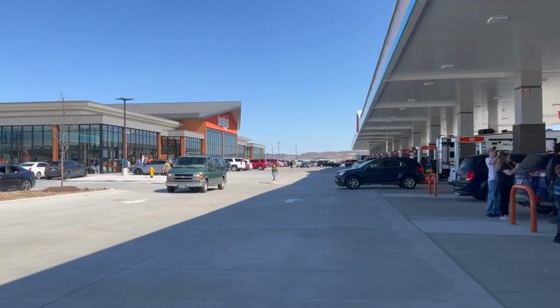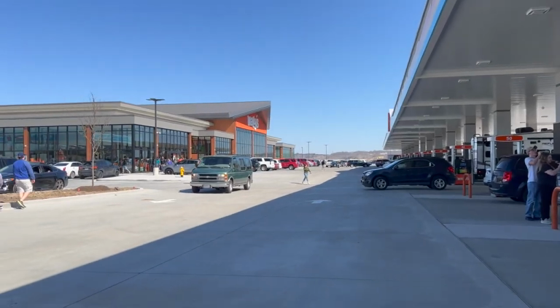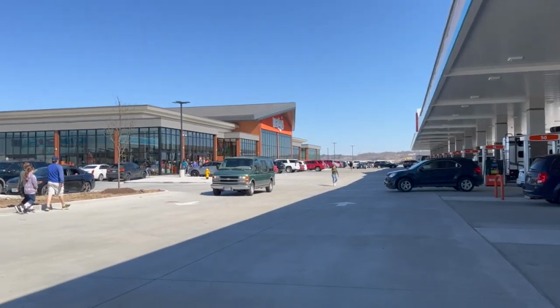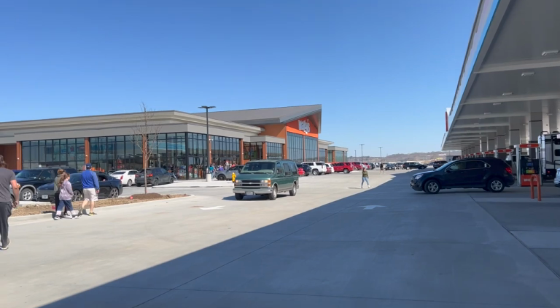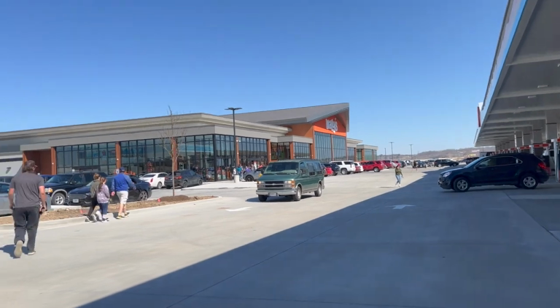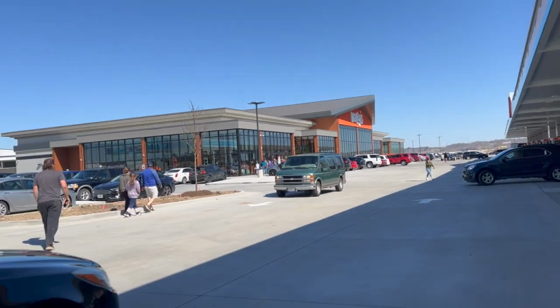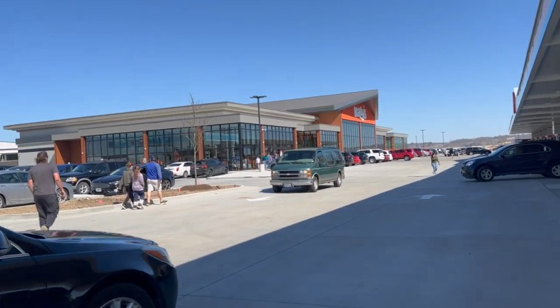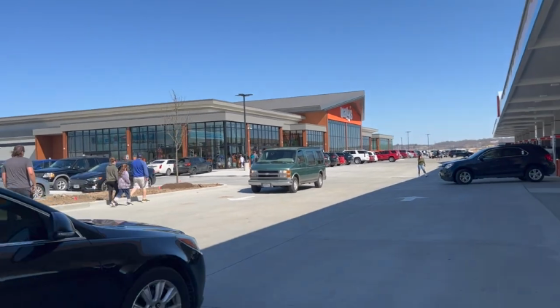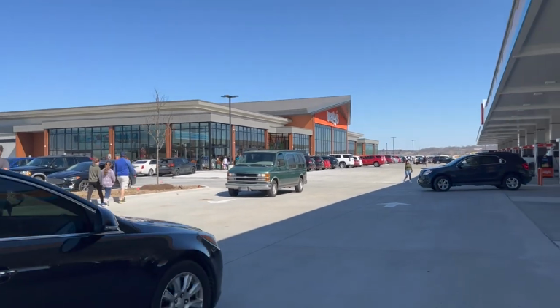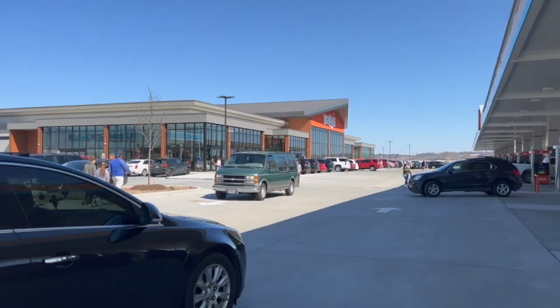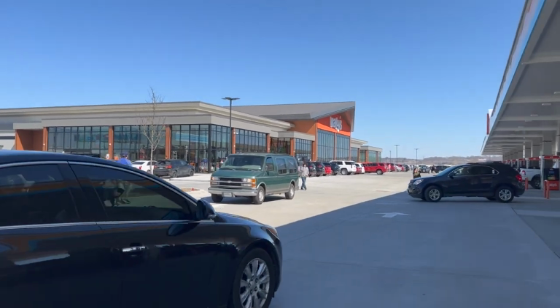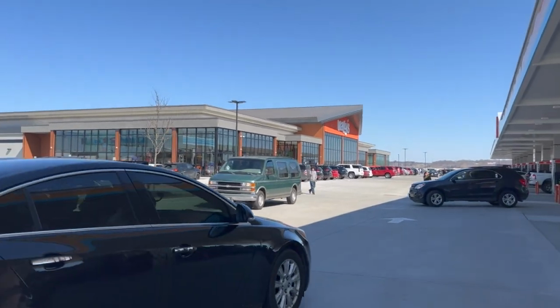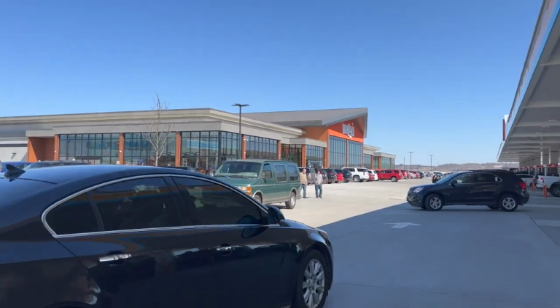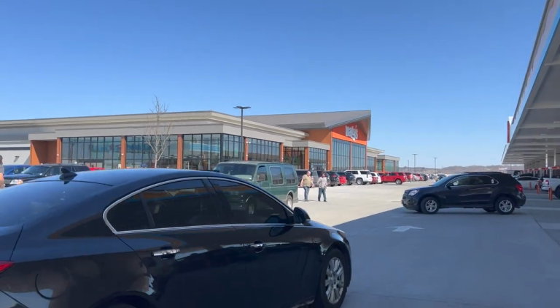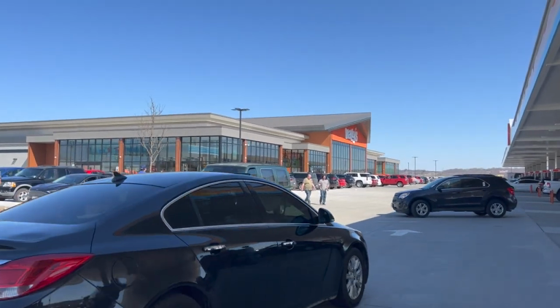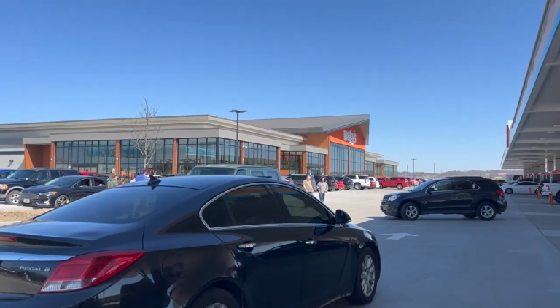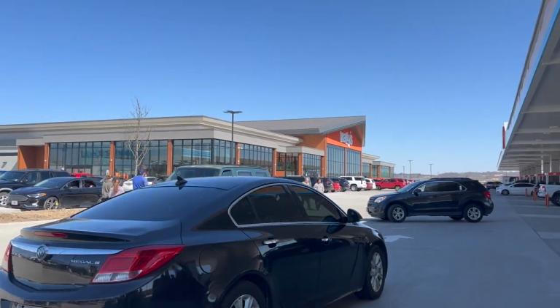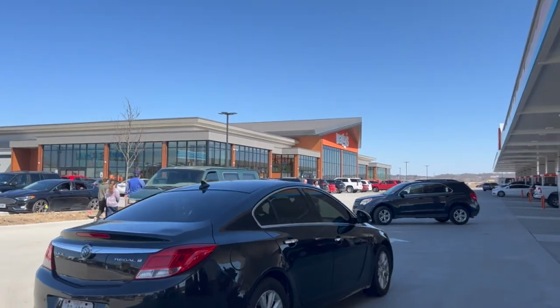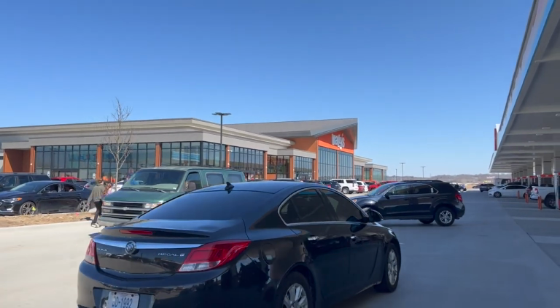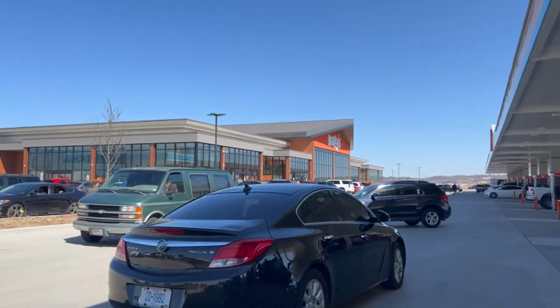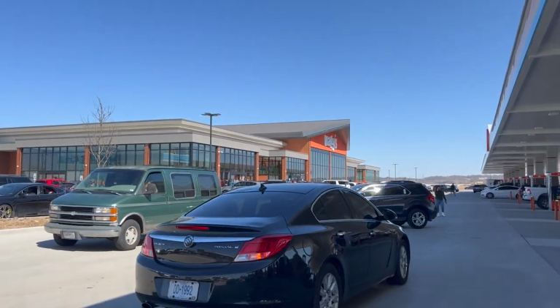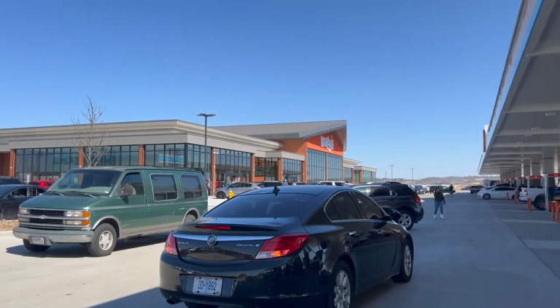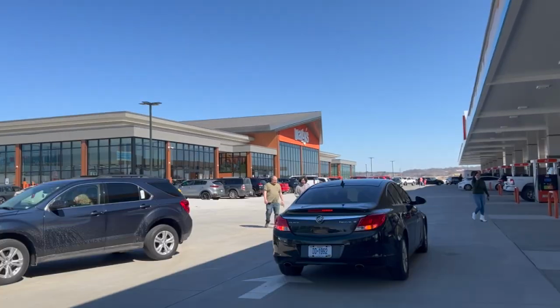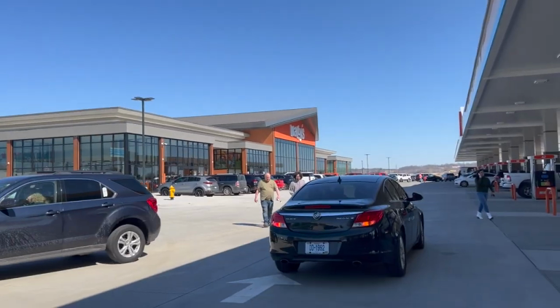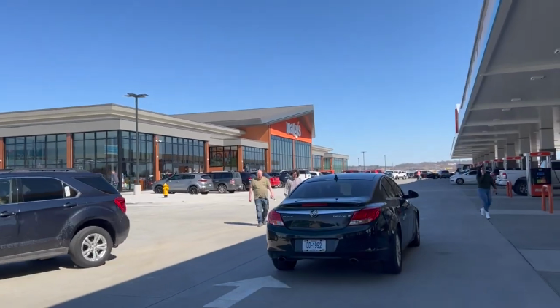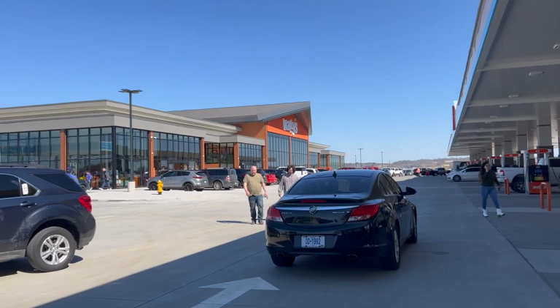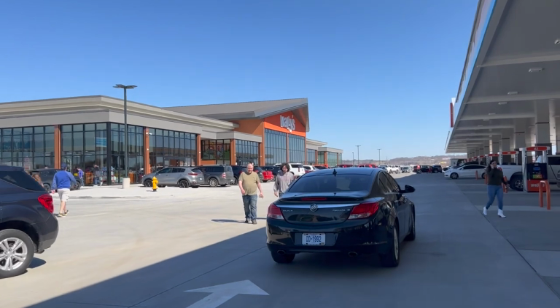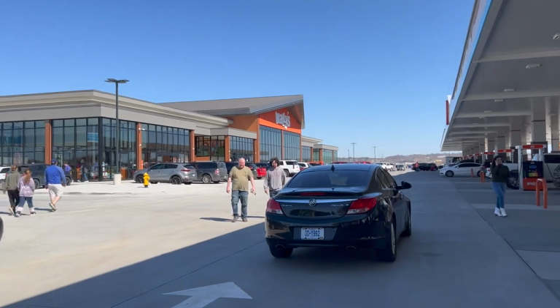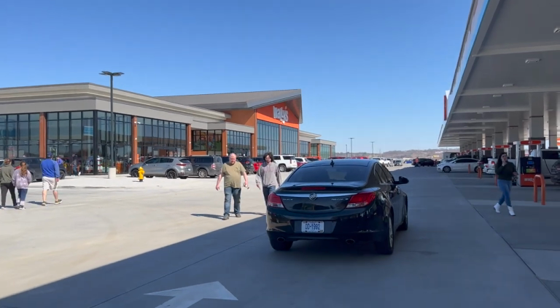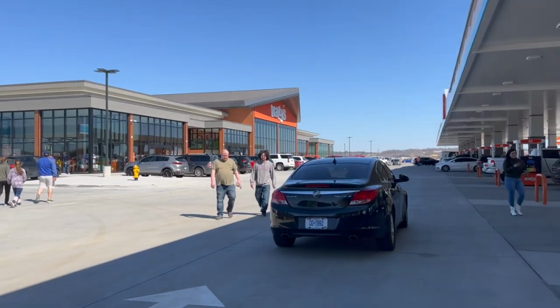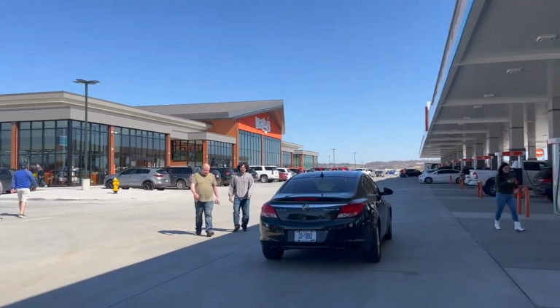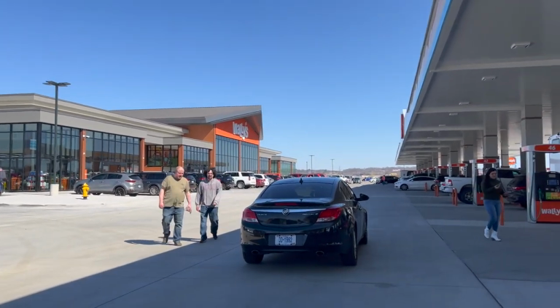Yes, it's bigger than the Buc-ee's I went to, and I think the Buc-ee's we went to was actually the biggest one. Kind of reminds me of like a Bass Pro Shop.